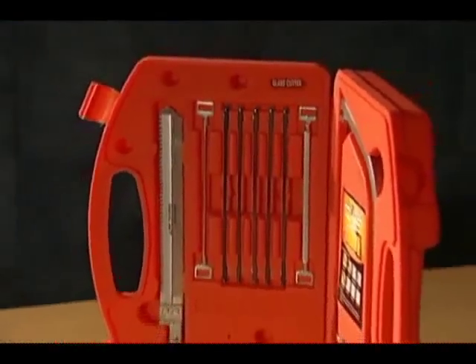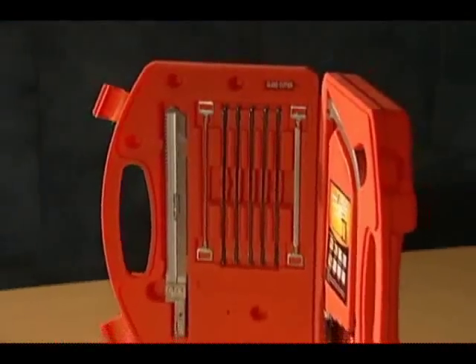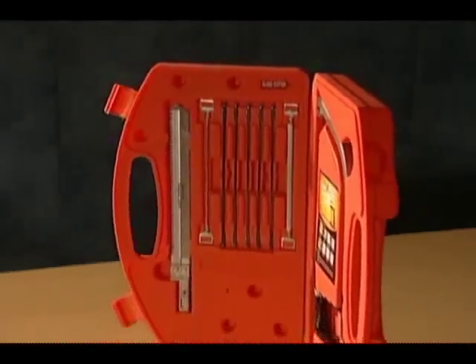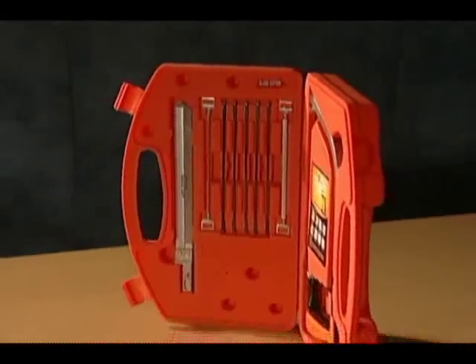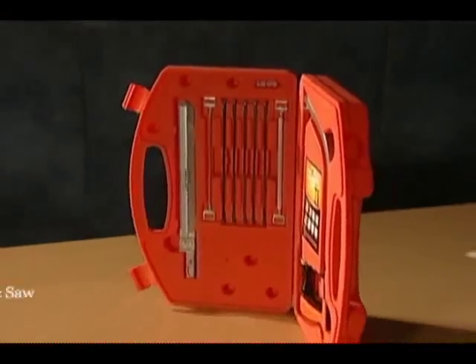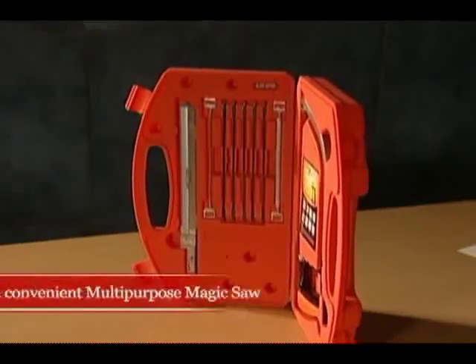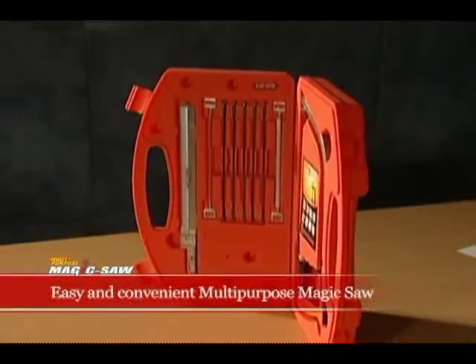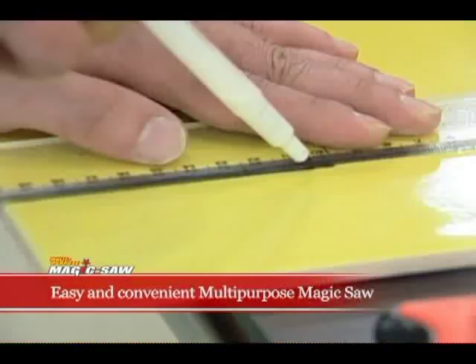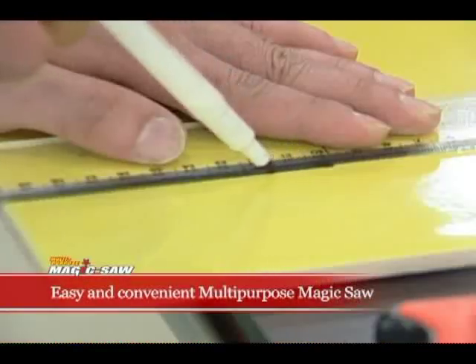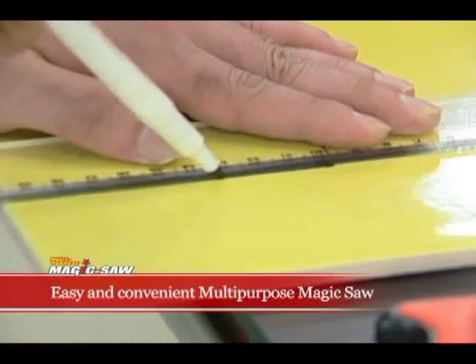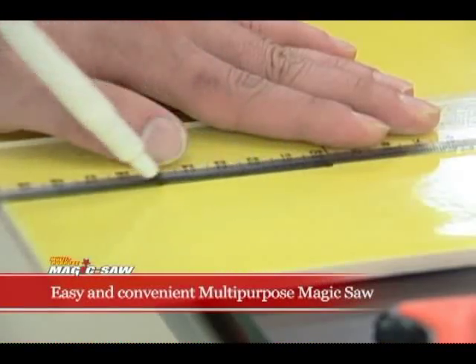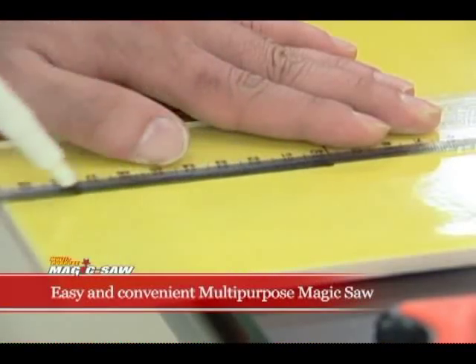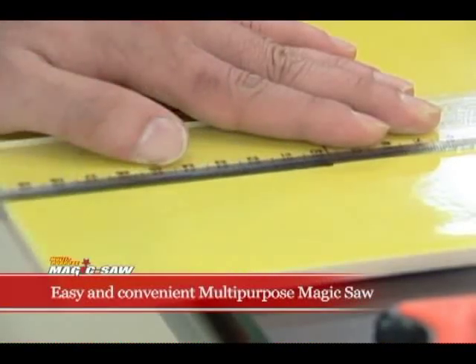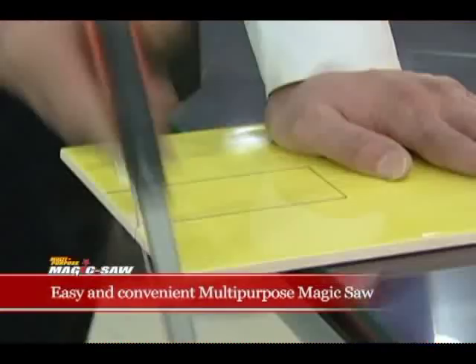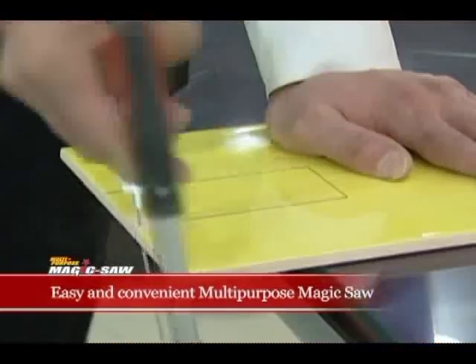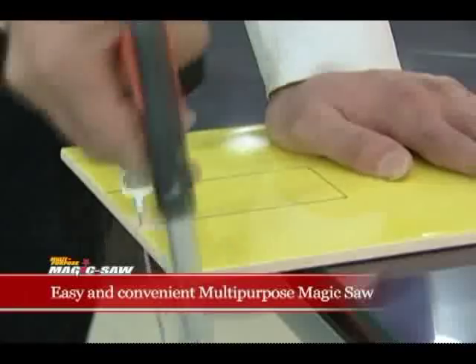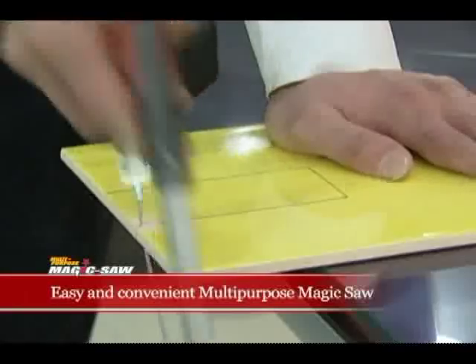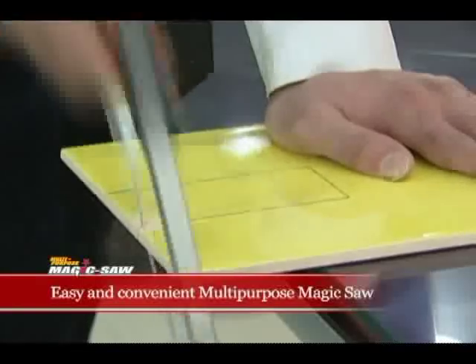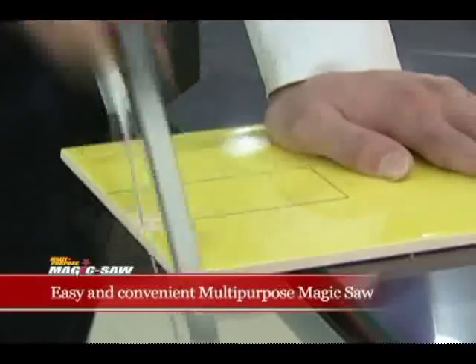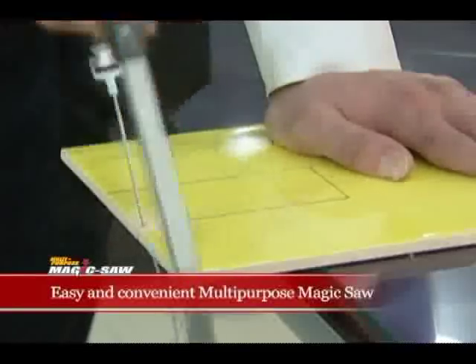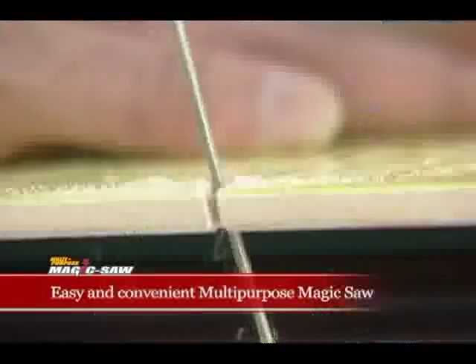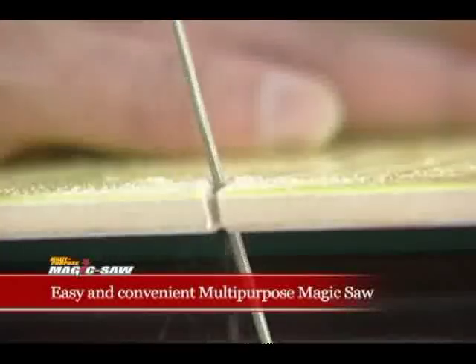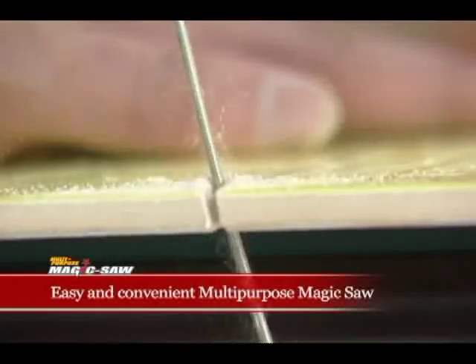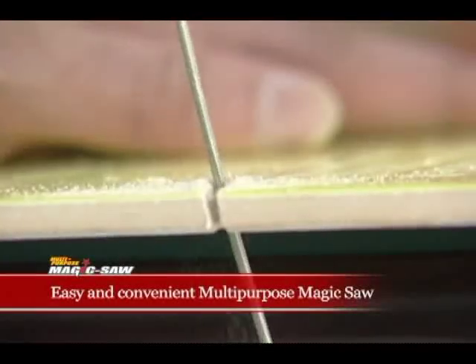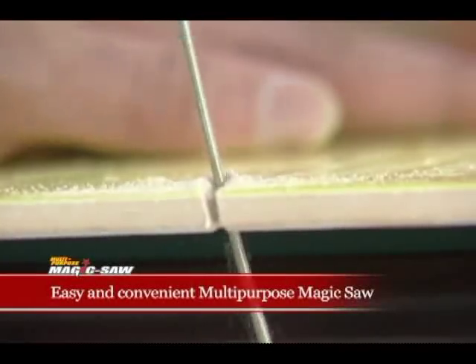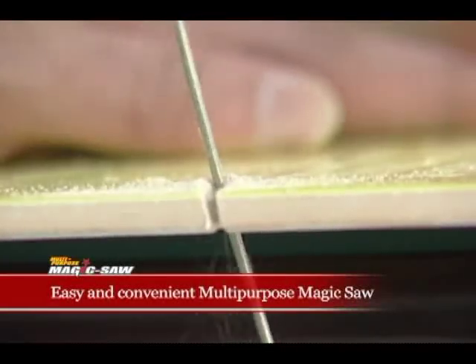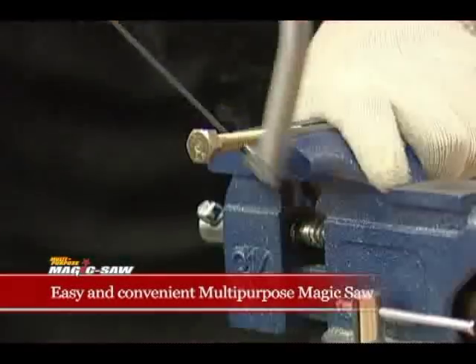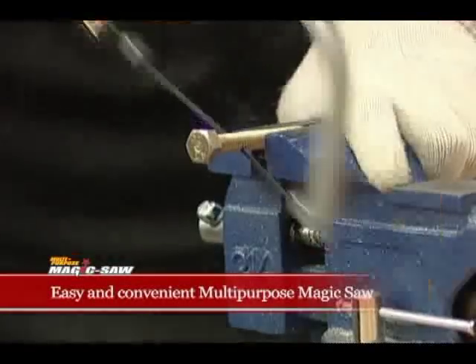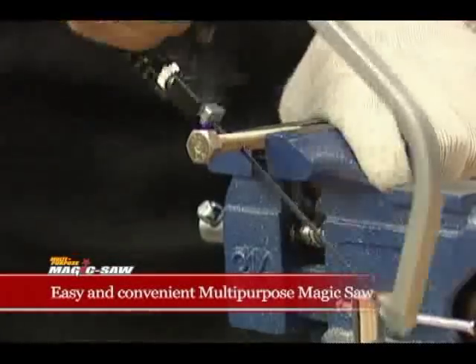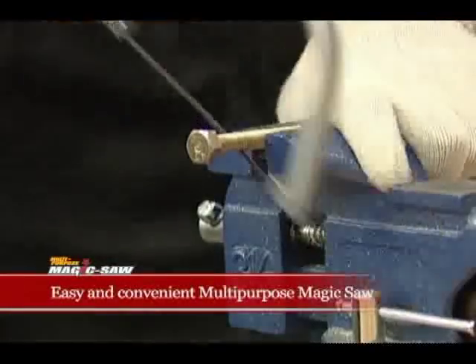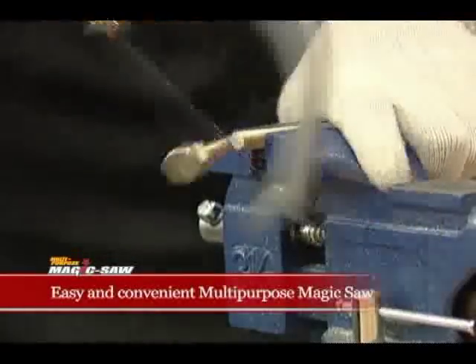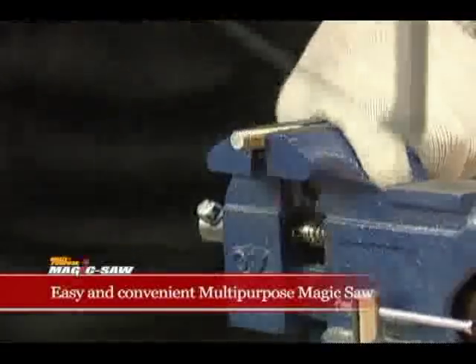With the multi-purpose magic saw, you can make all cuts you want at home, at work, or virtually anywhere.